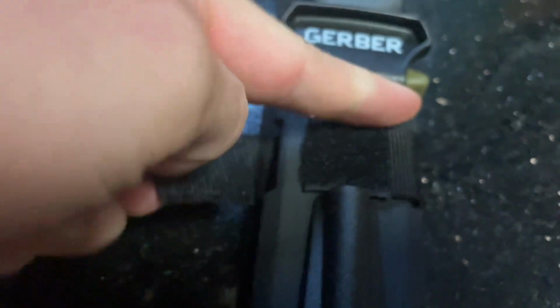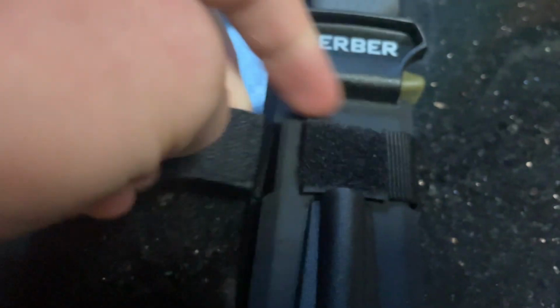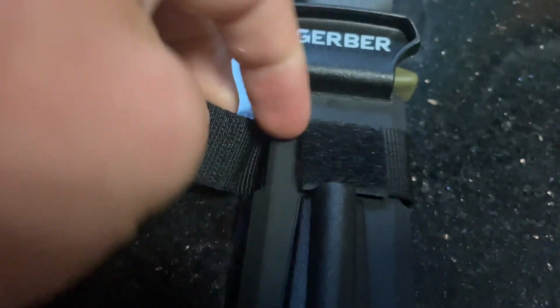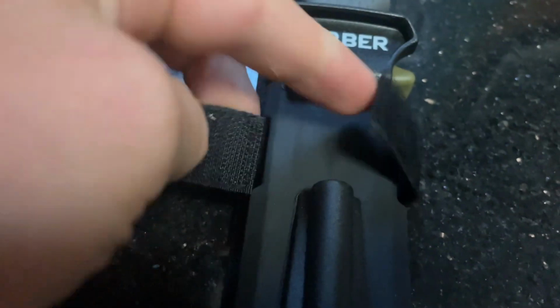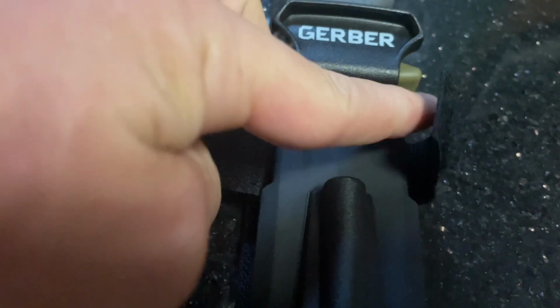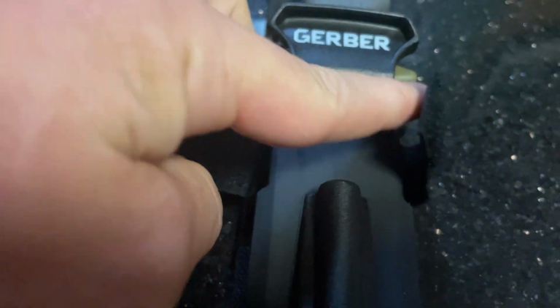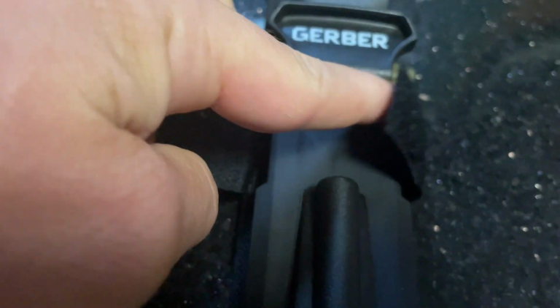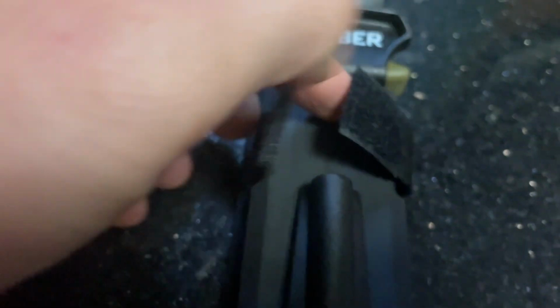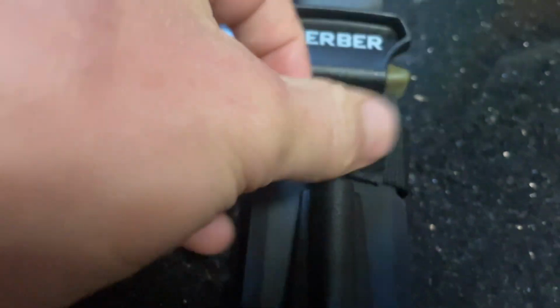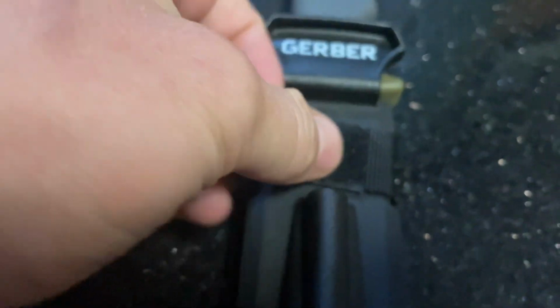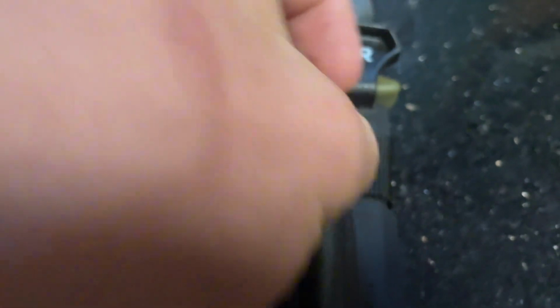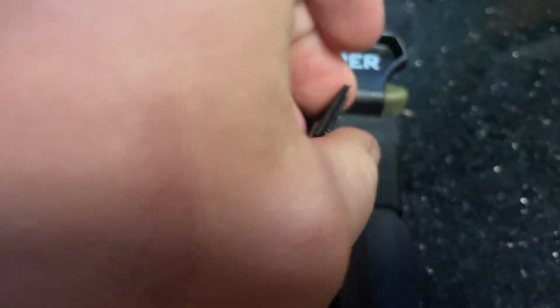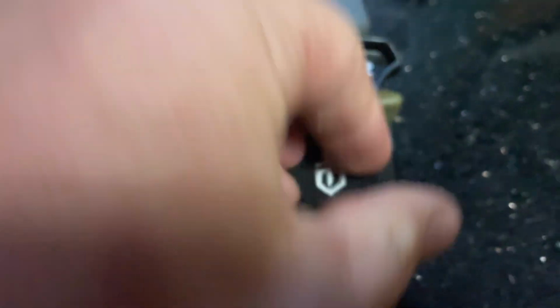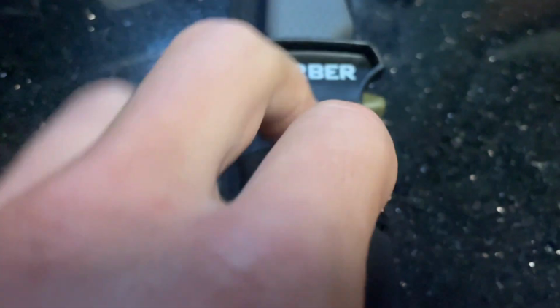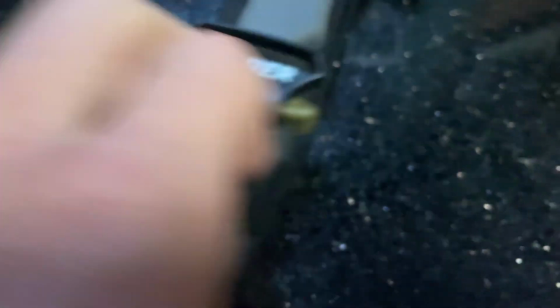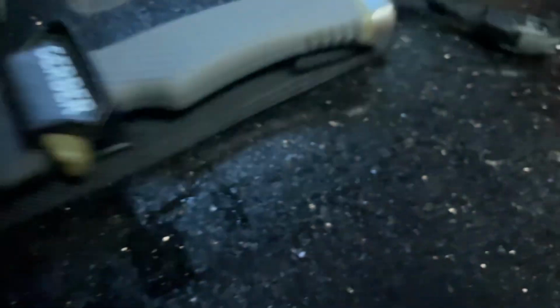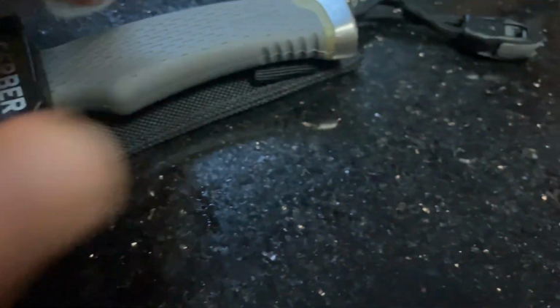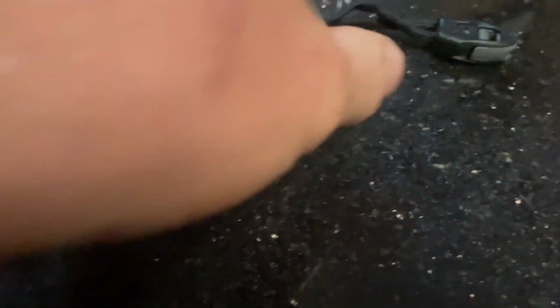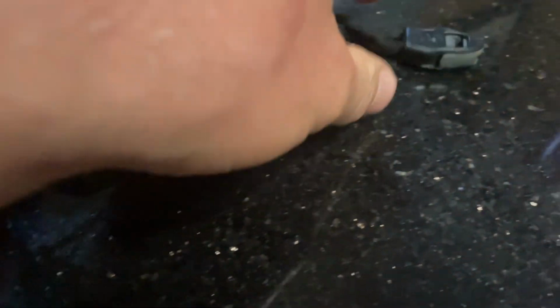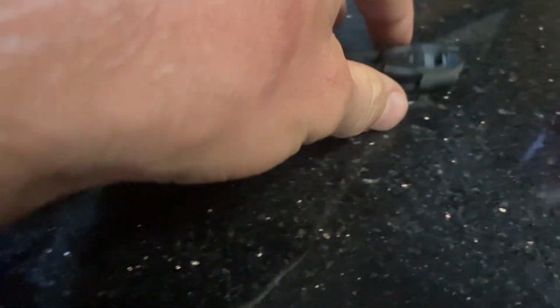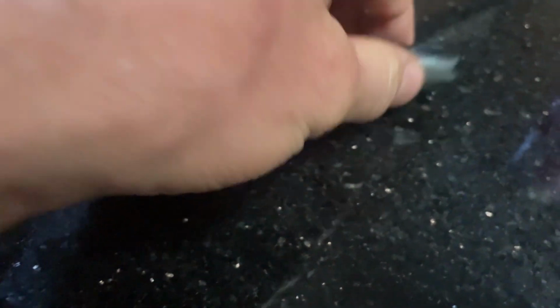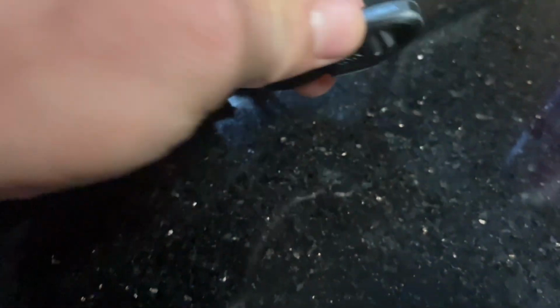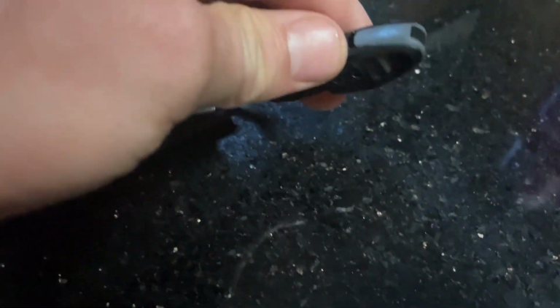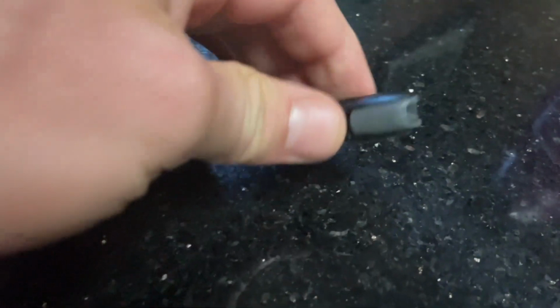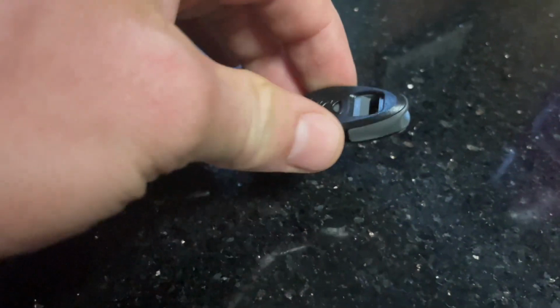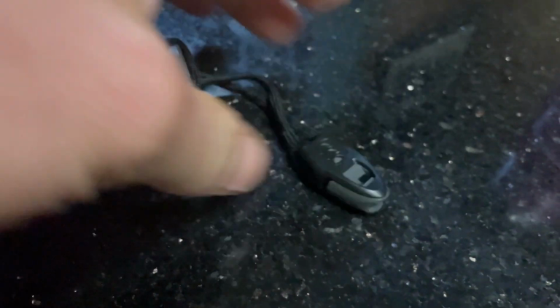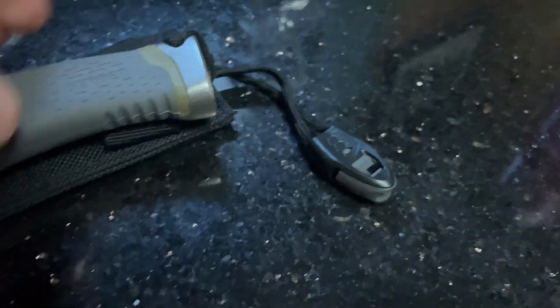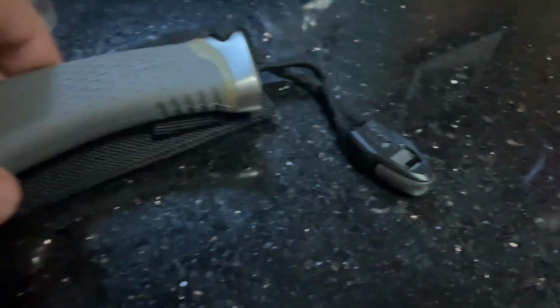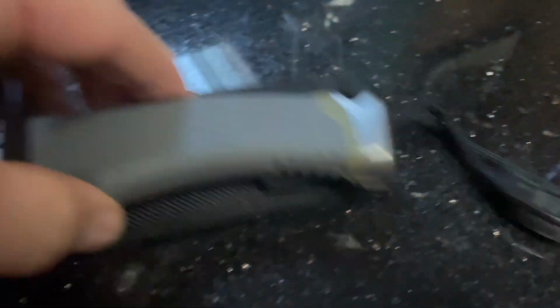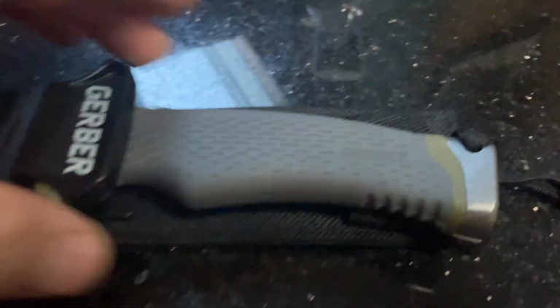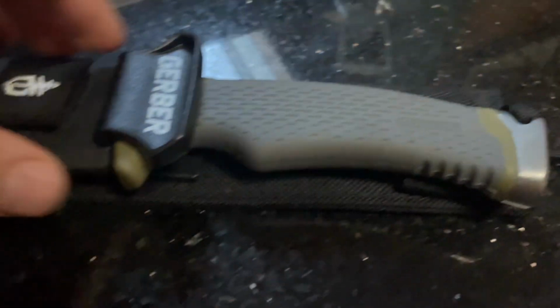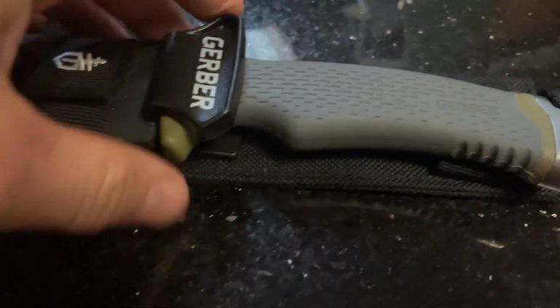The blade is four and three quarters inches long, it feels great in my hand, and I also really like that it comes in this nice case.